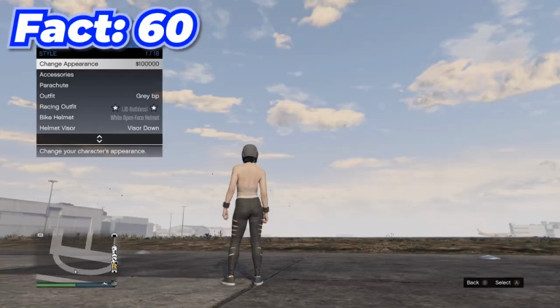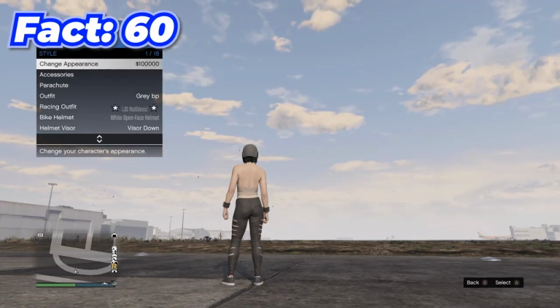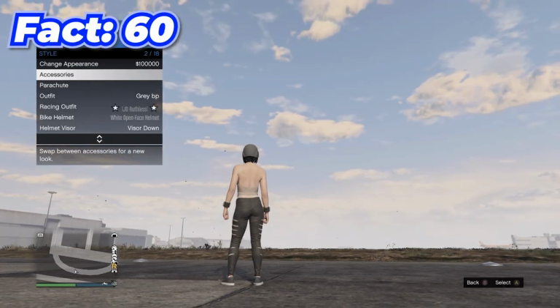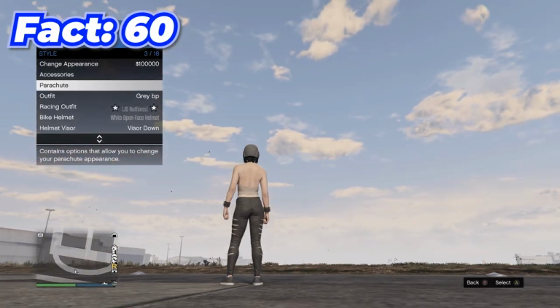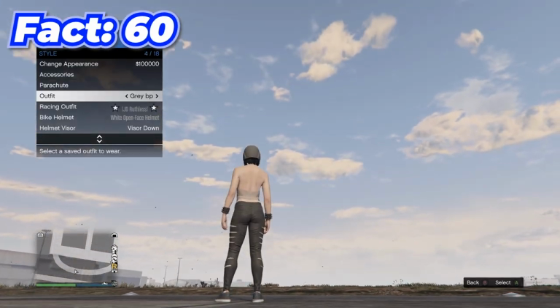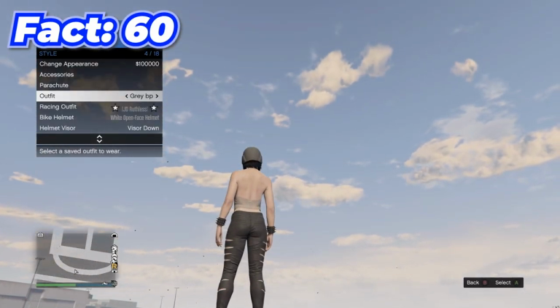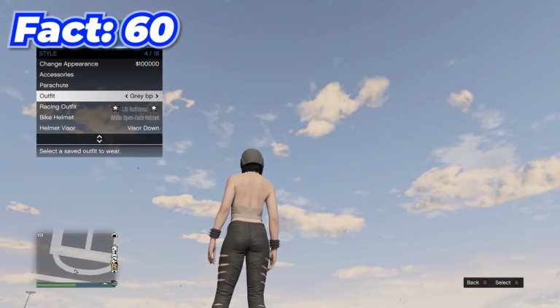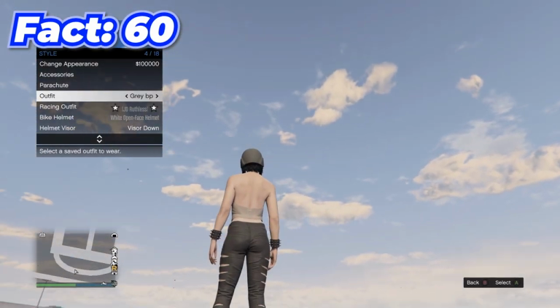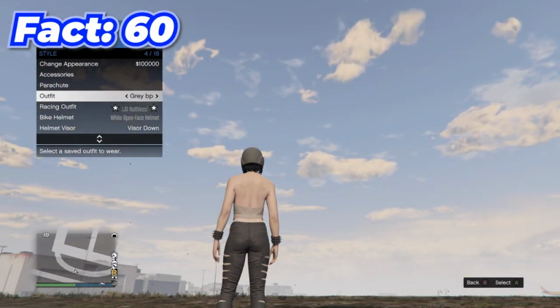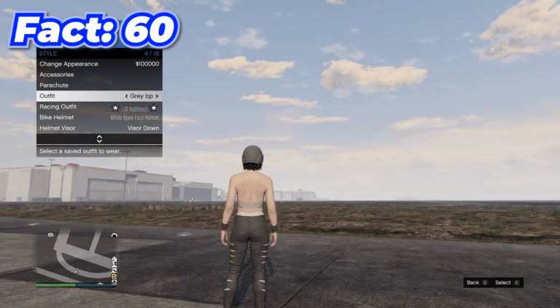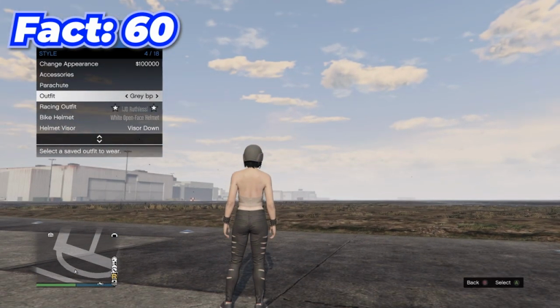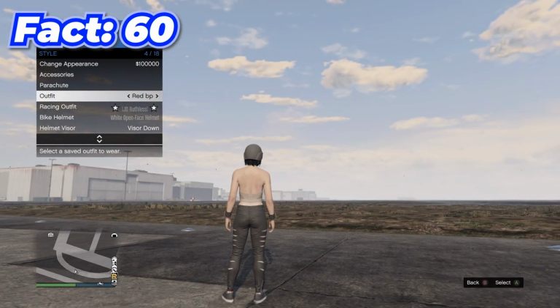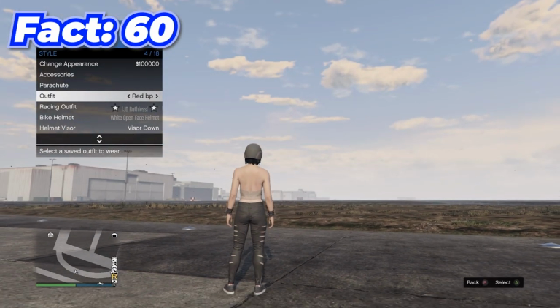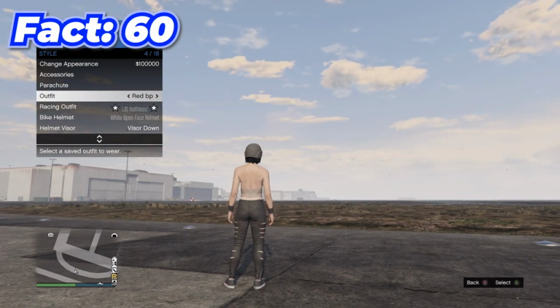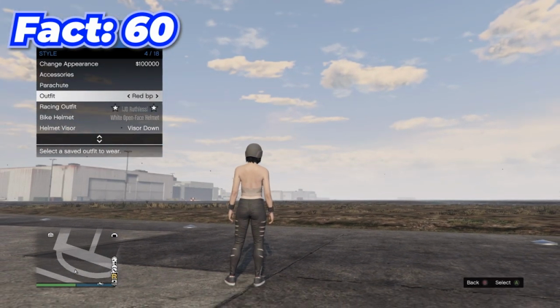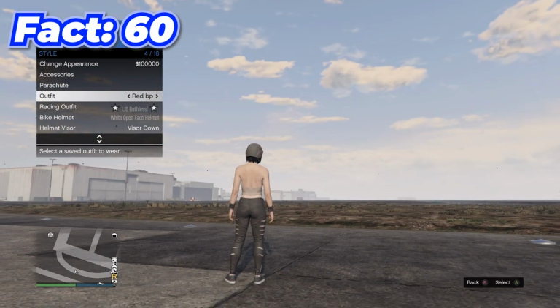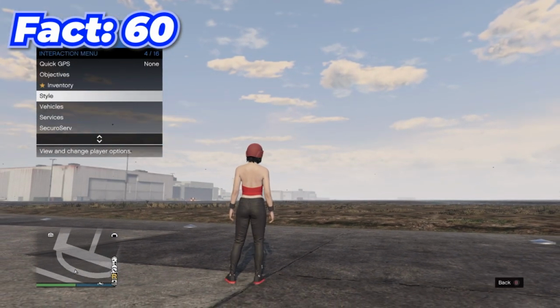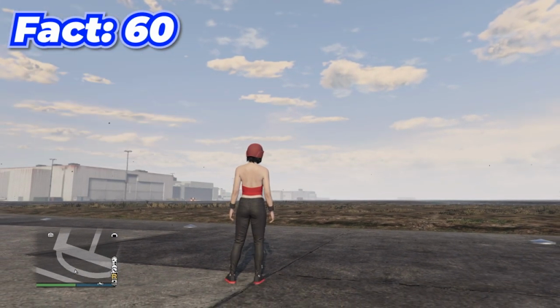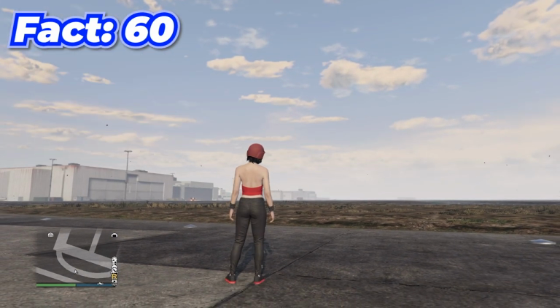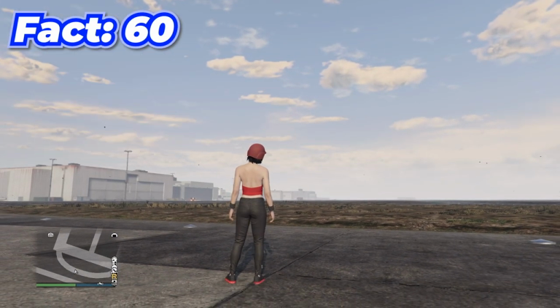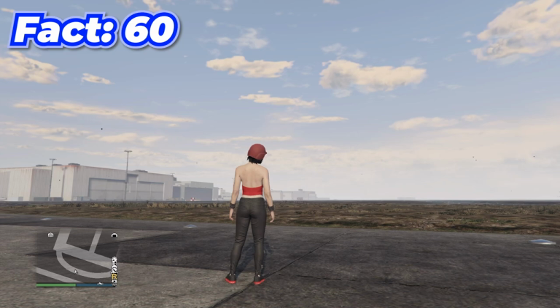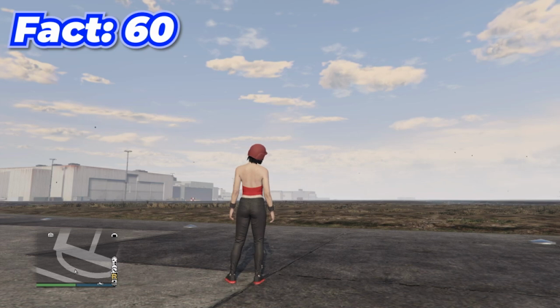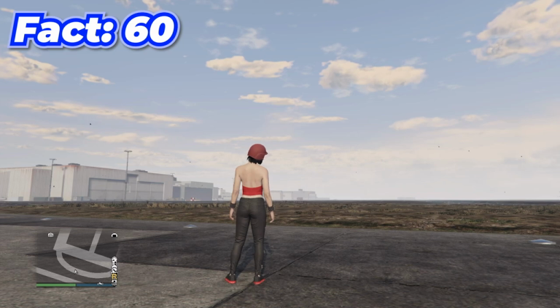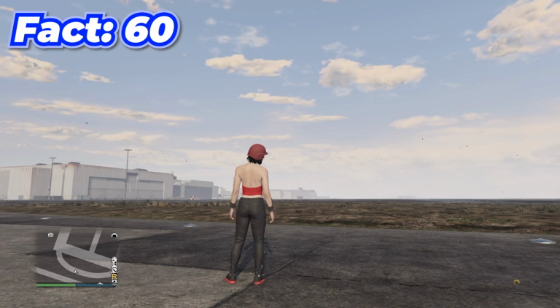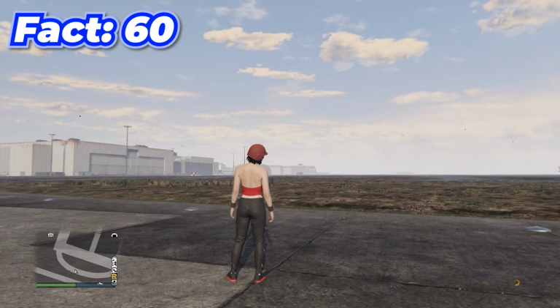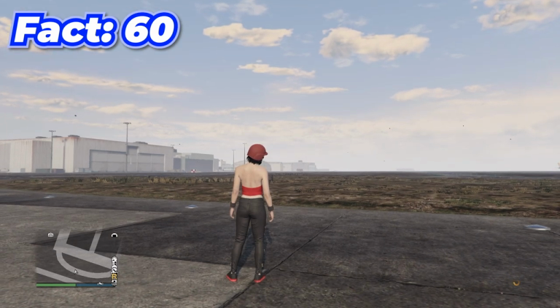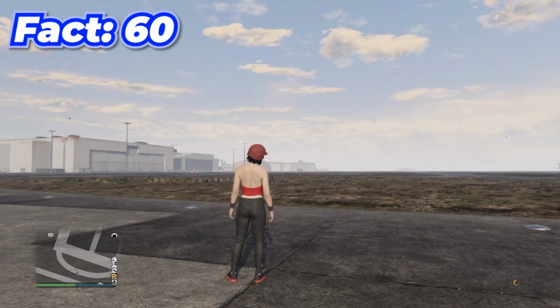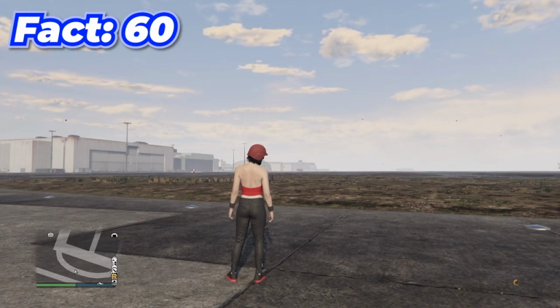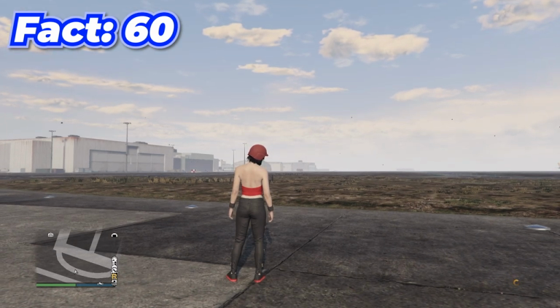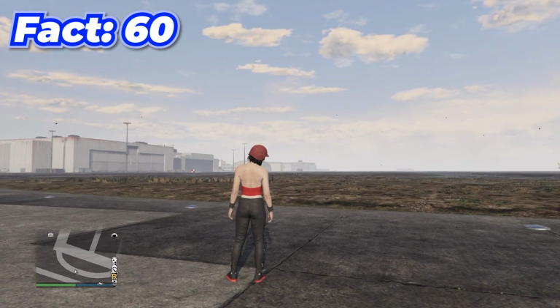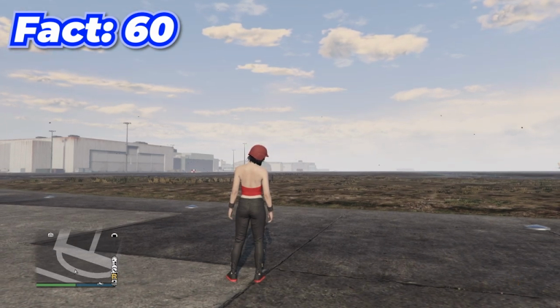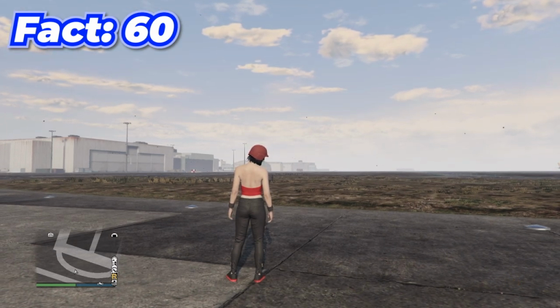You can manually save your game by simply changing your outfit — in the bottom right you'll see the saving symbol appear.